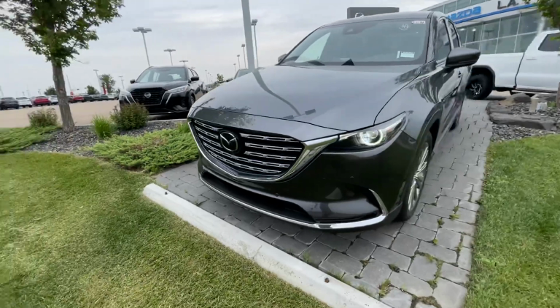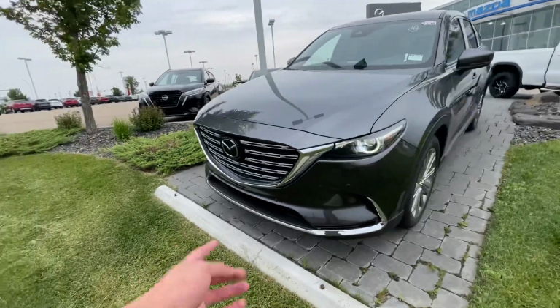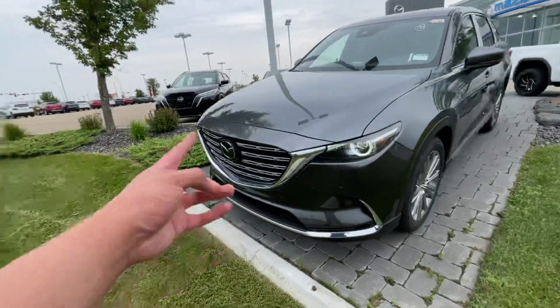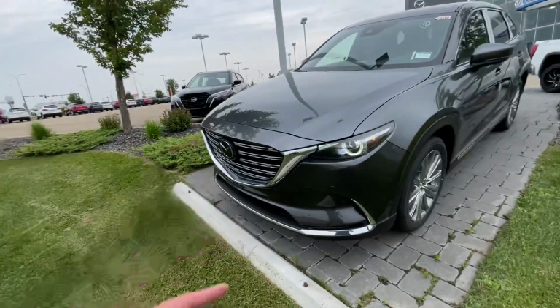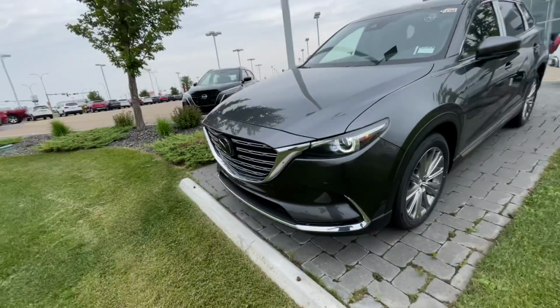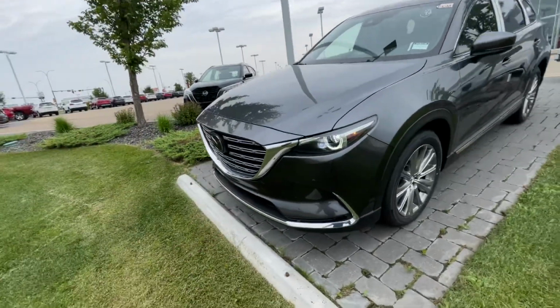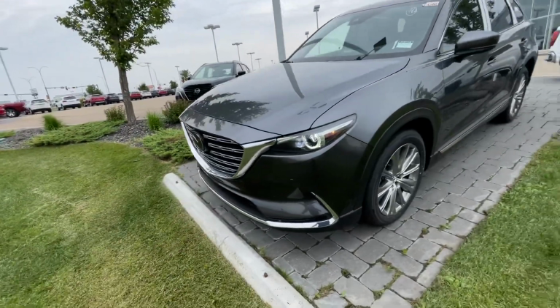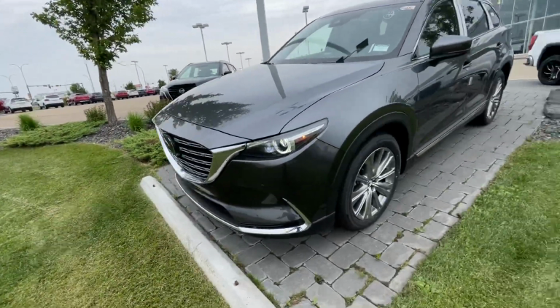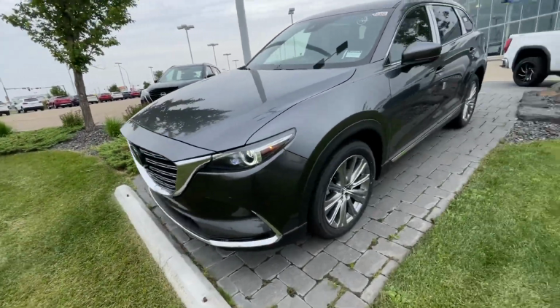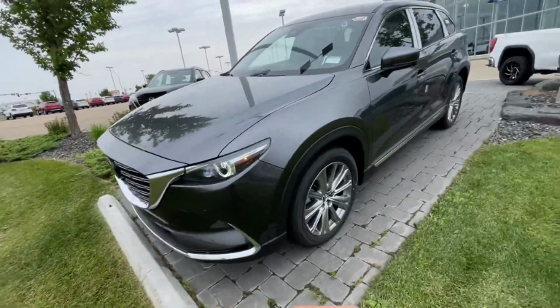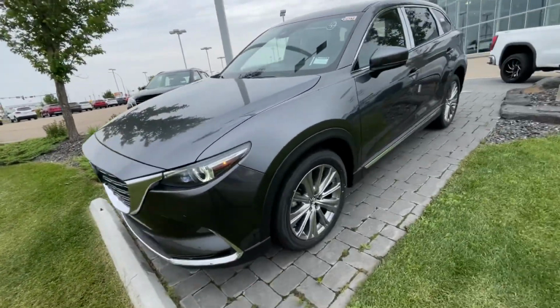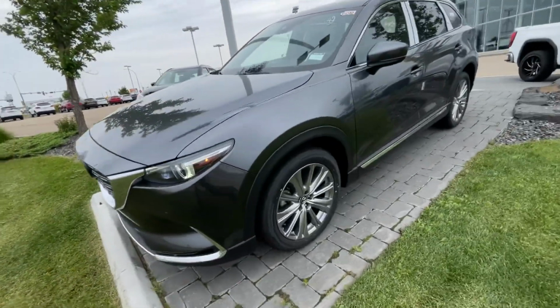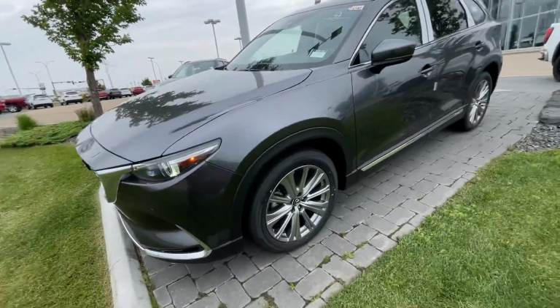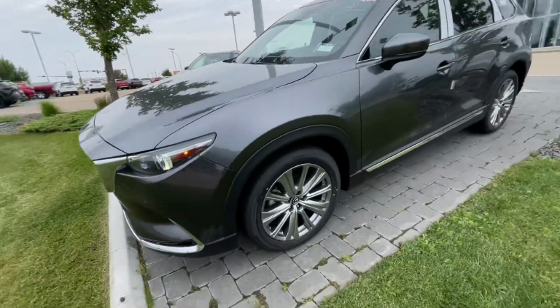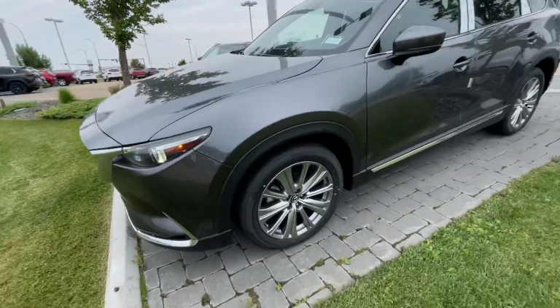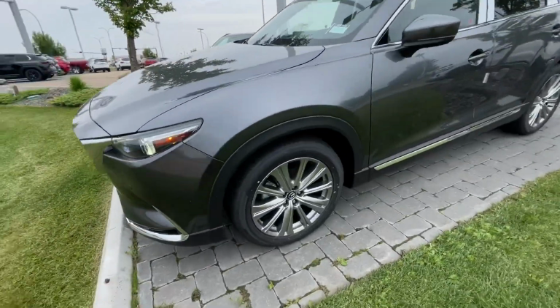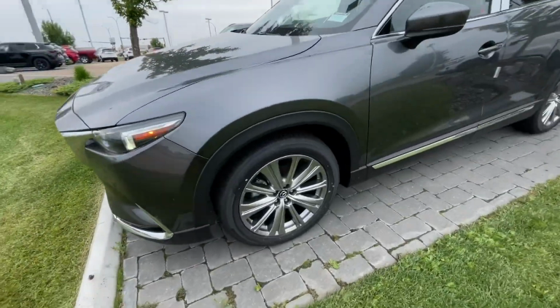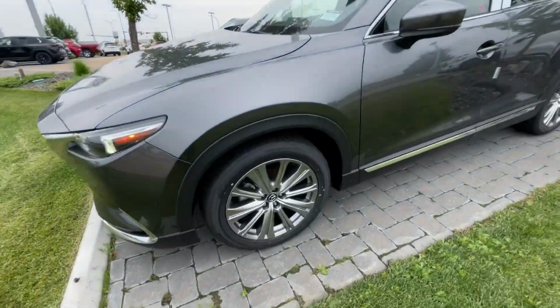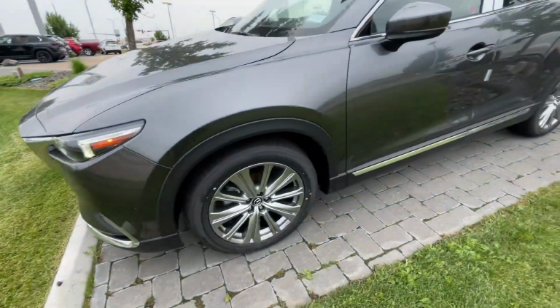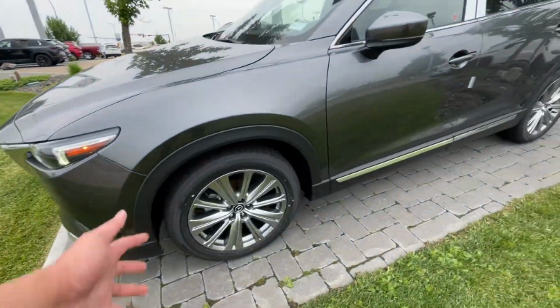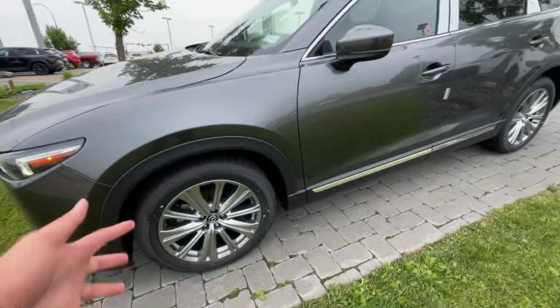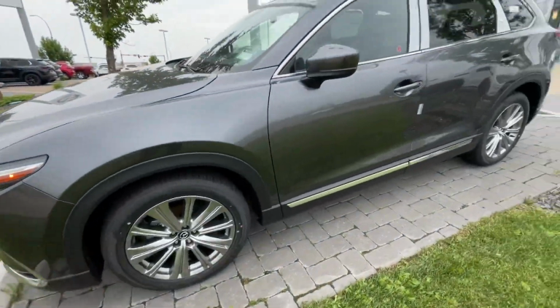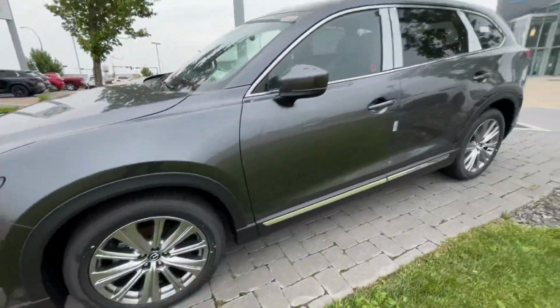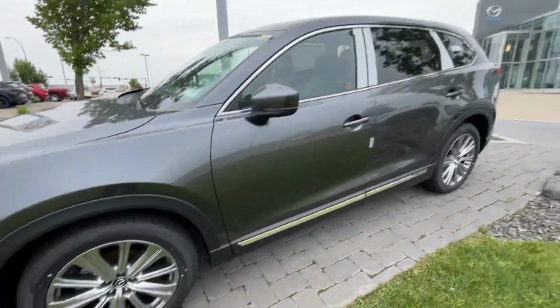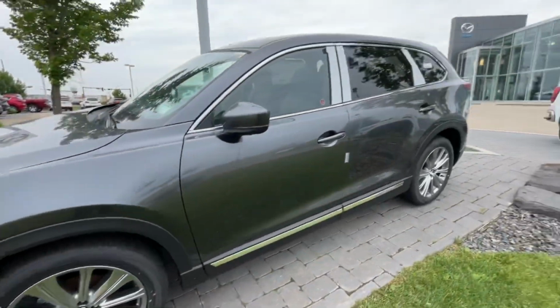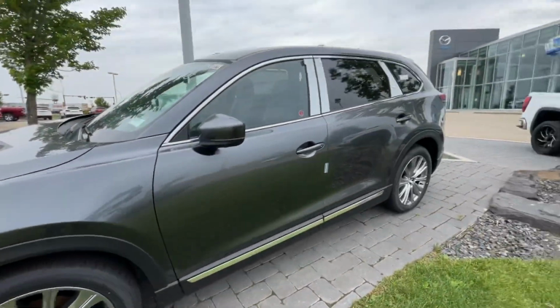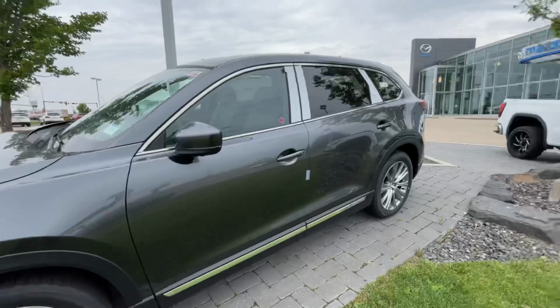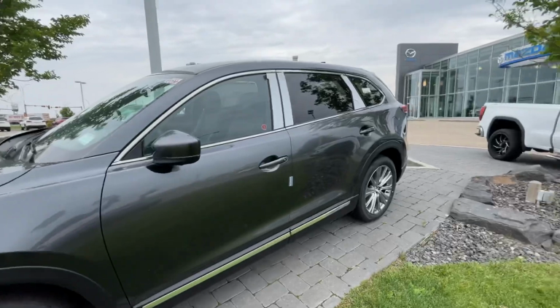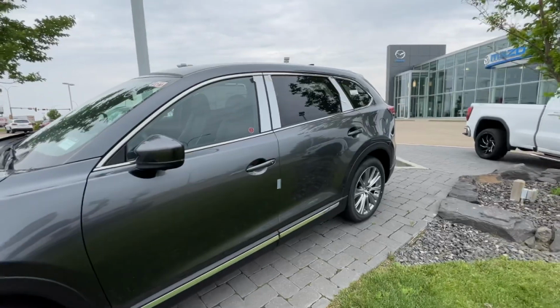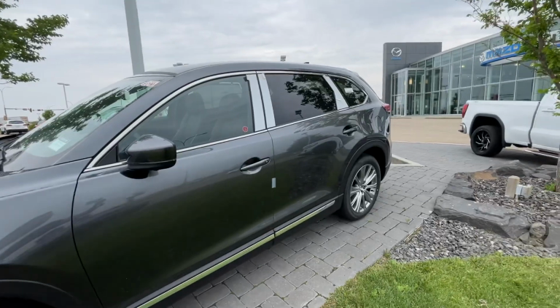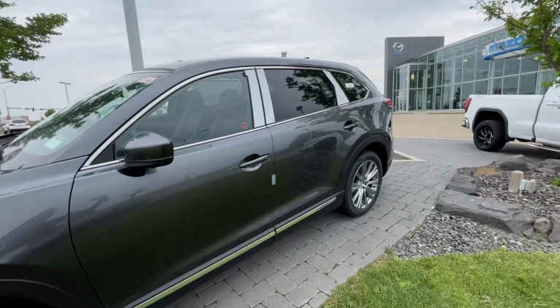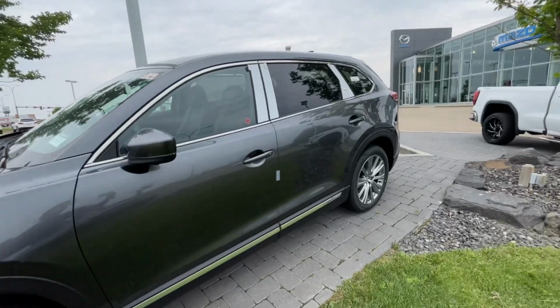You do have 360 cameras, front and rear parking sensors, and big tires for eating up the bumps.